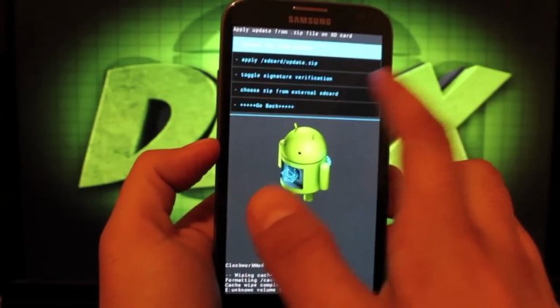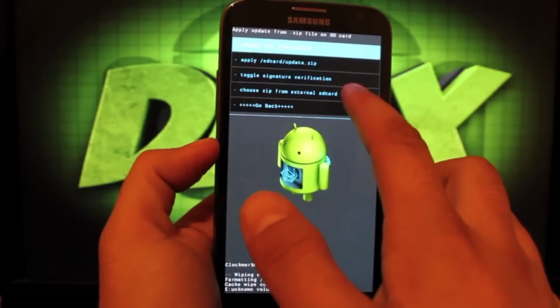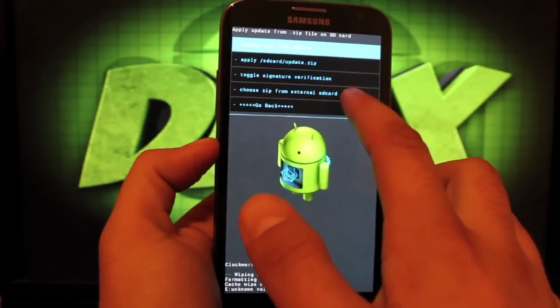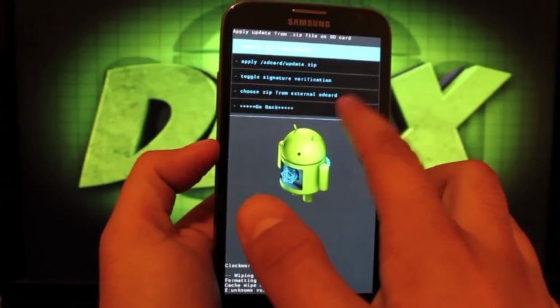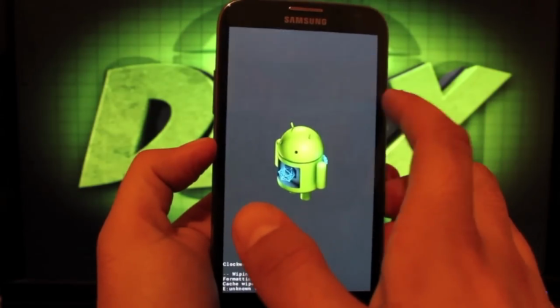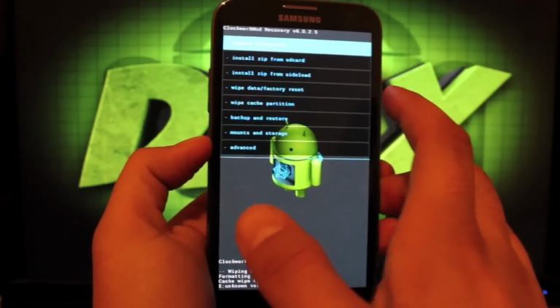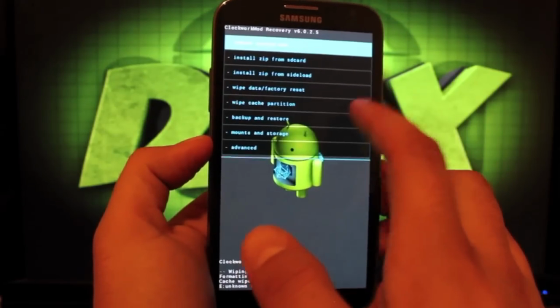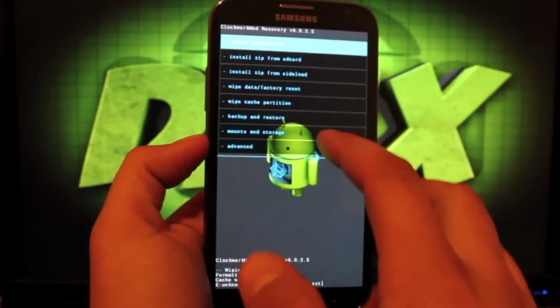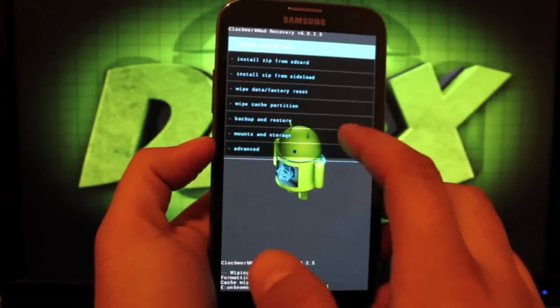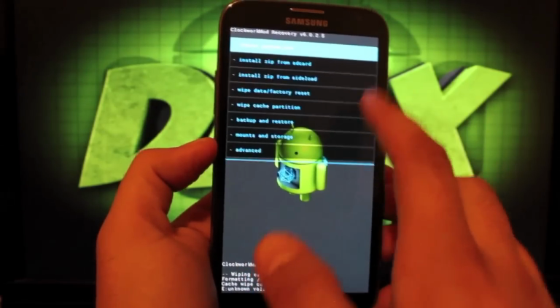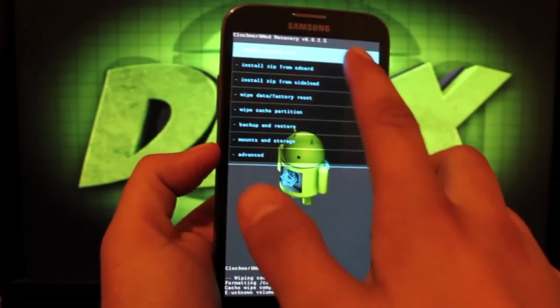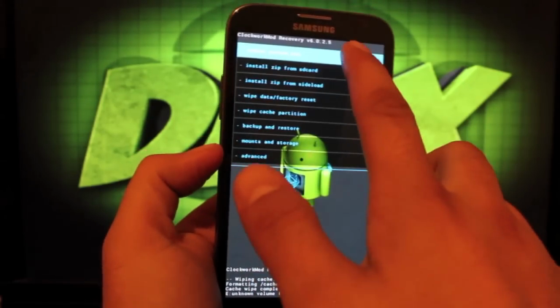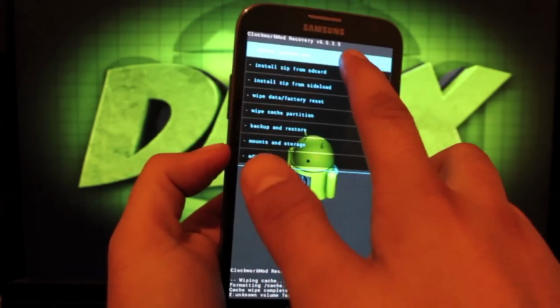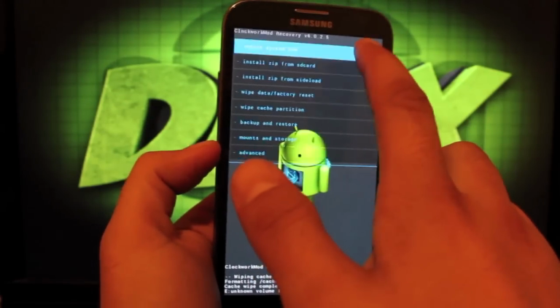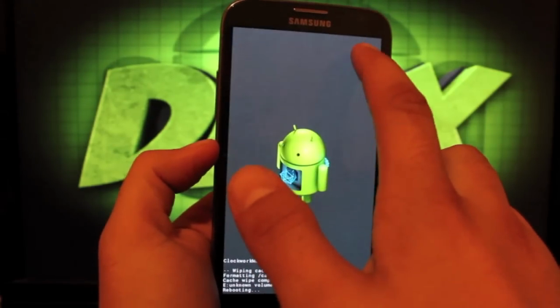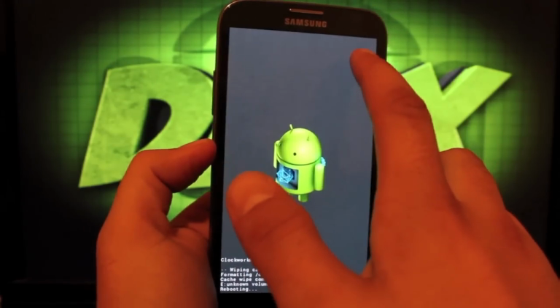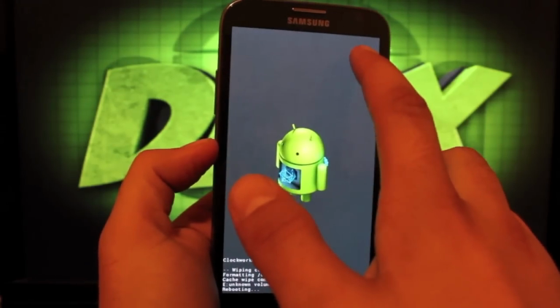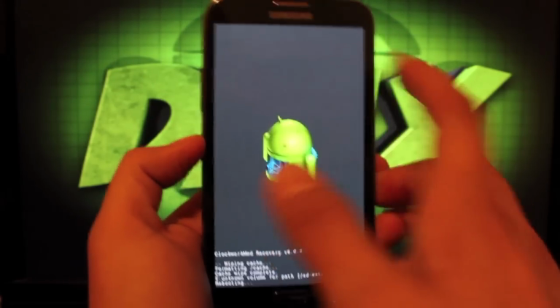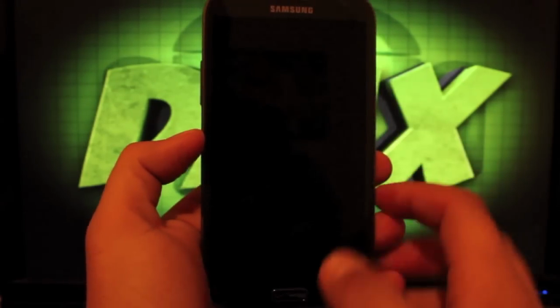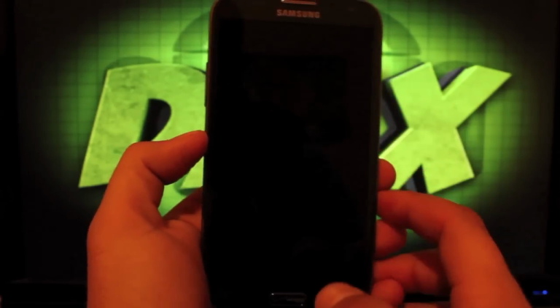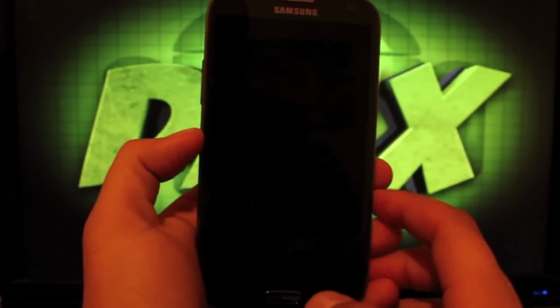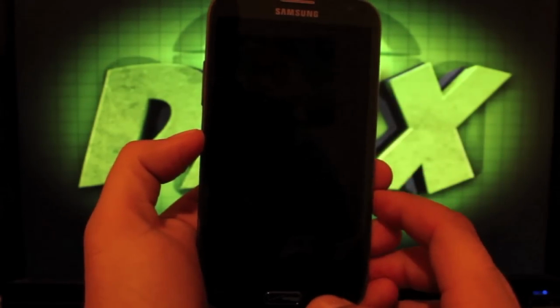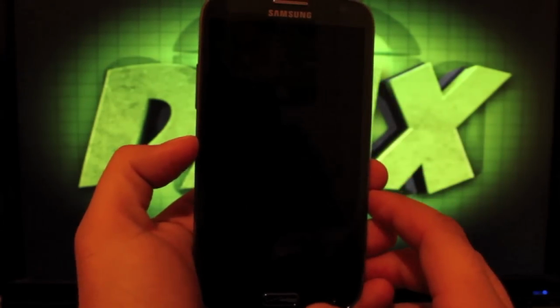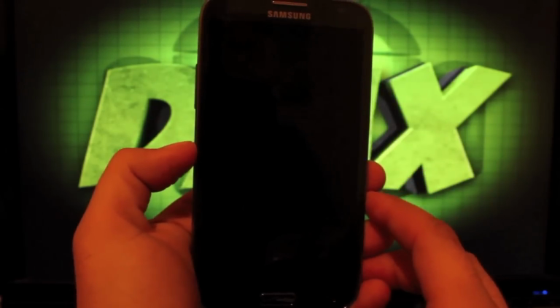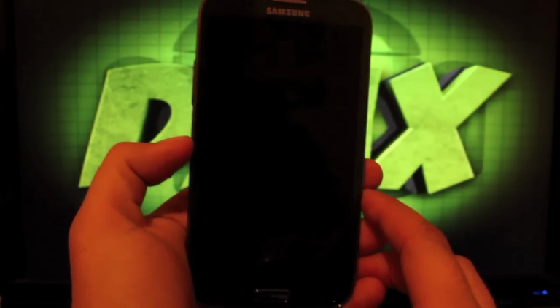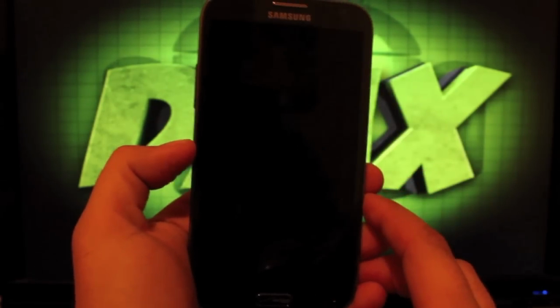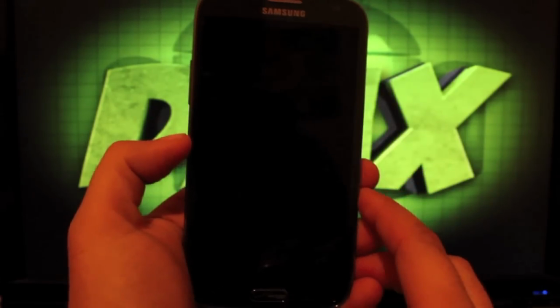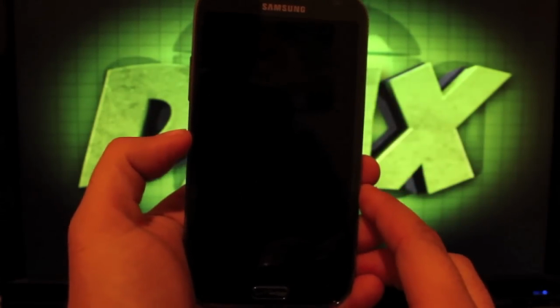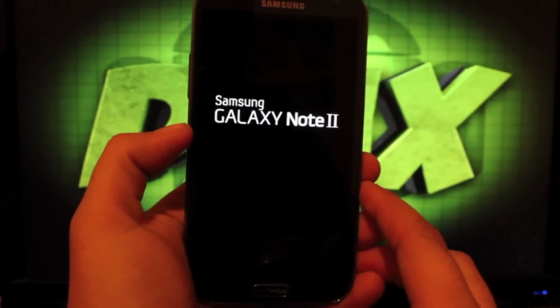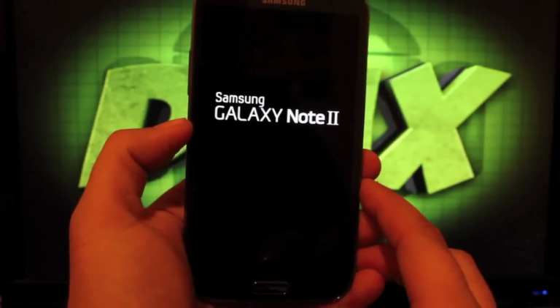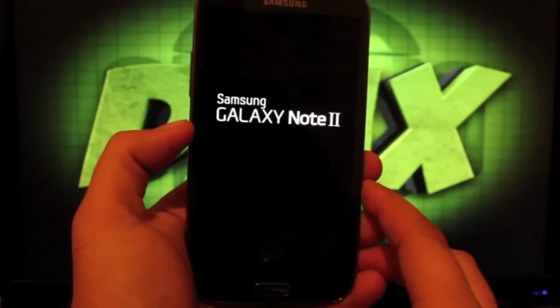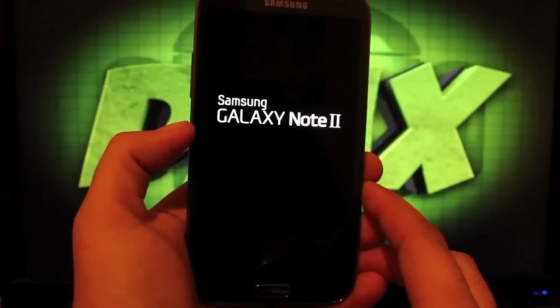Once you're finished, go ahead and reboot the phone. I'll leave you guys with the boot animation.